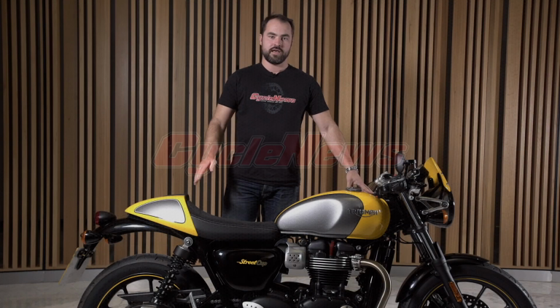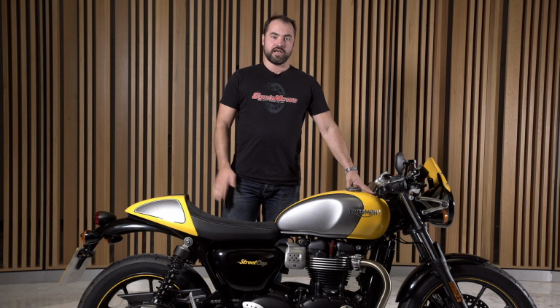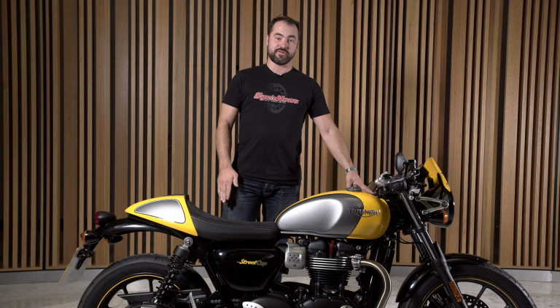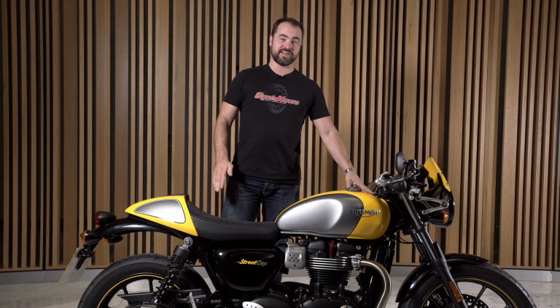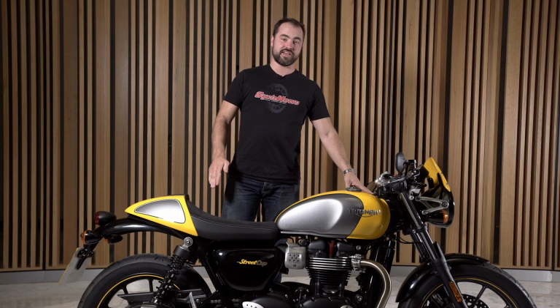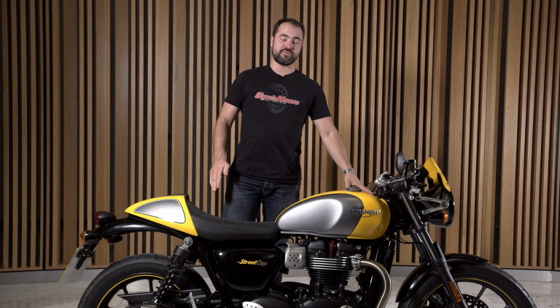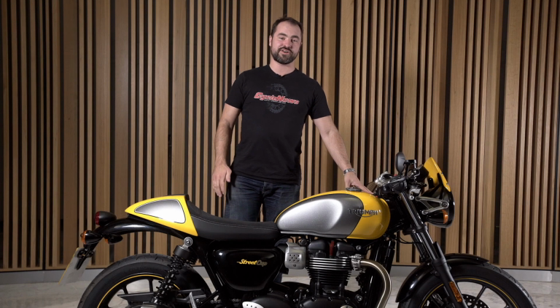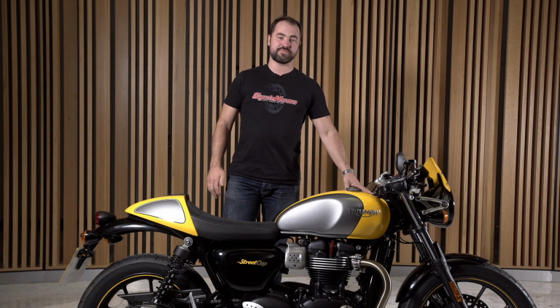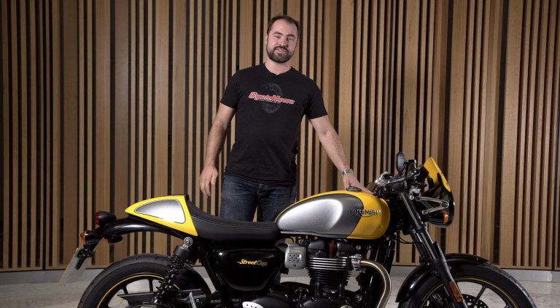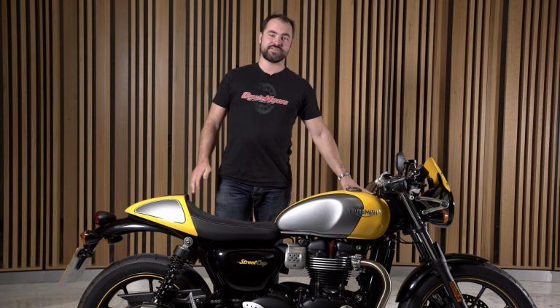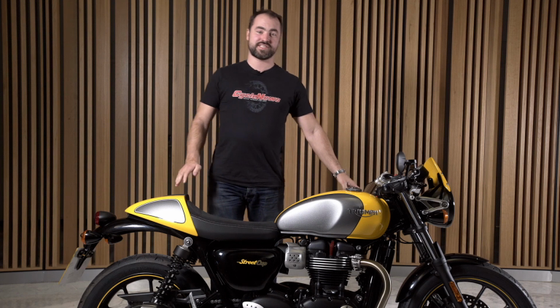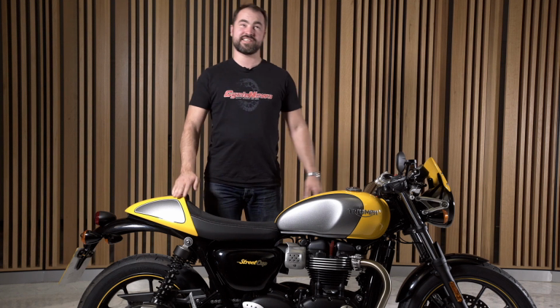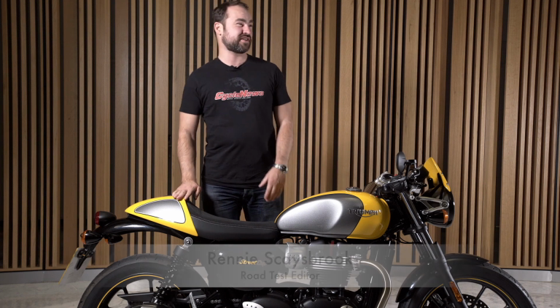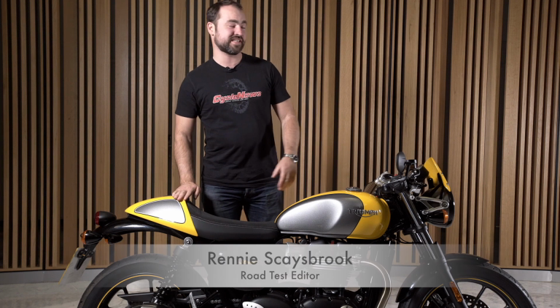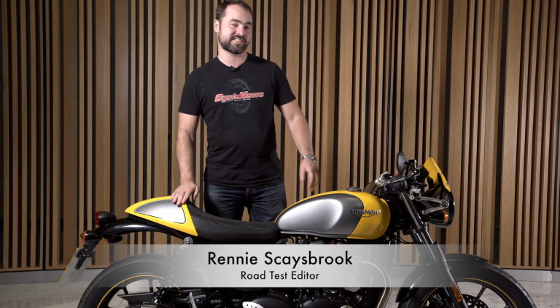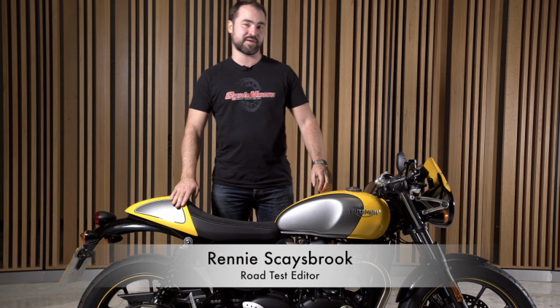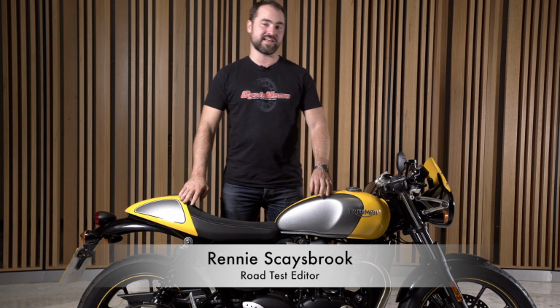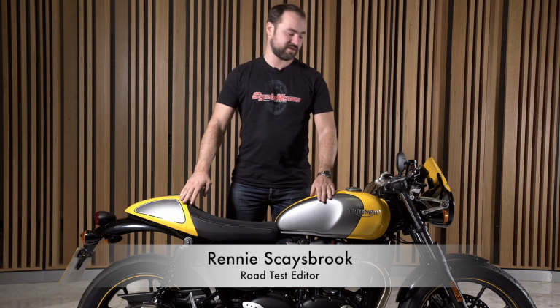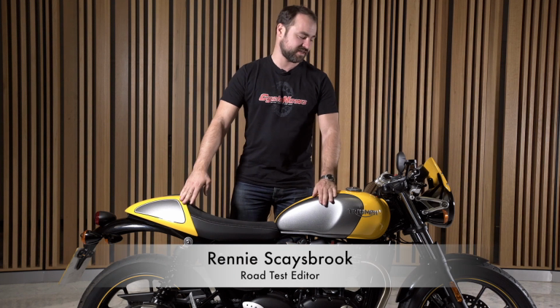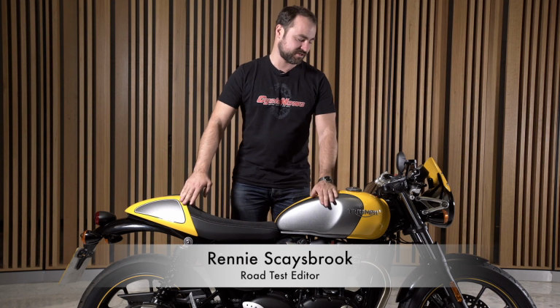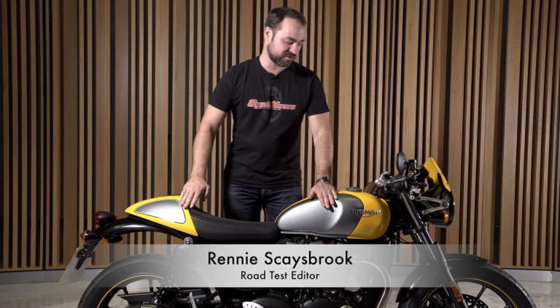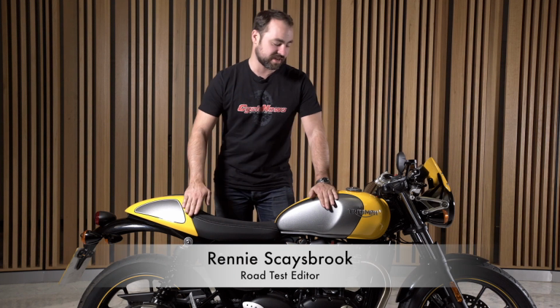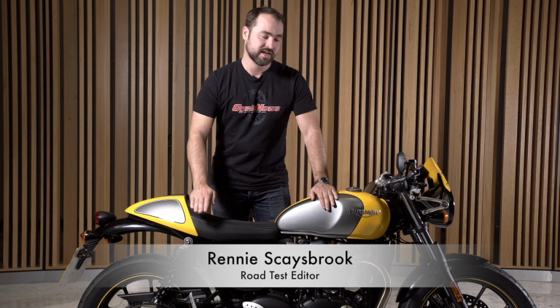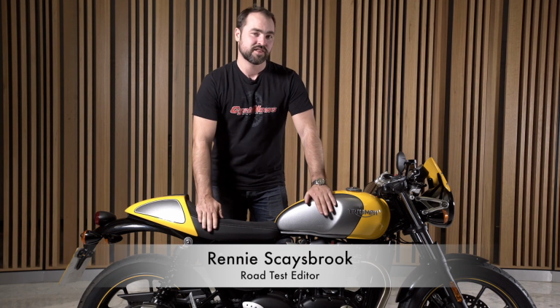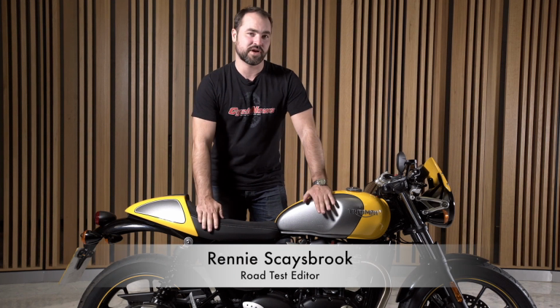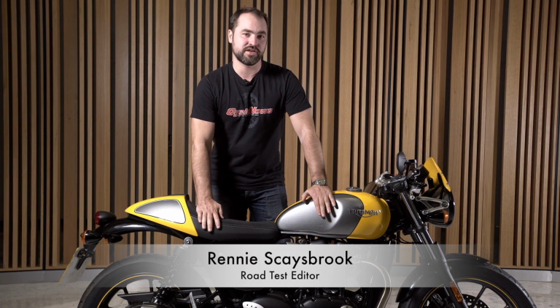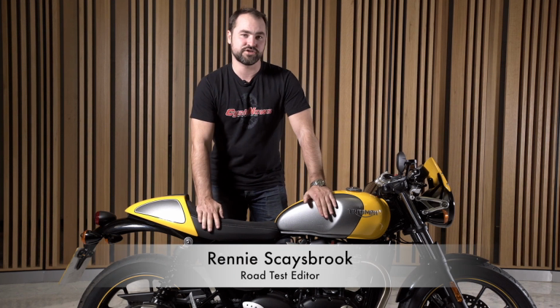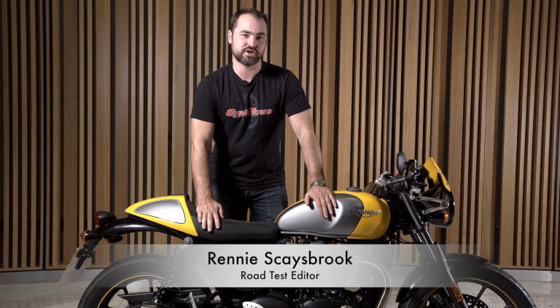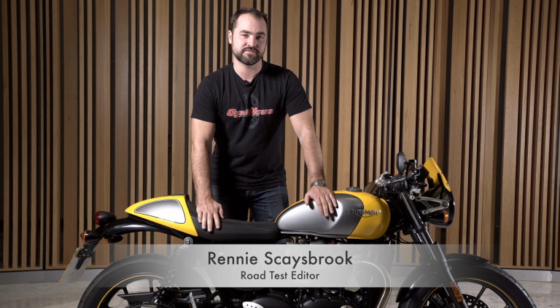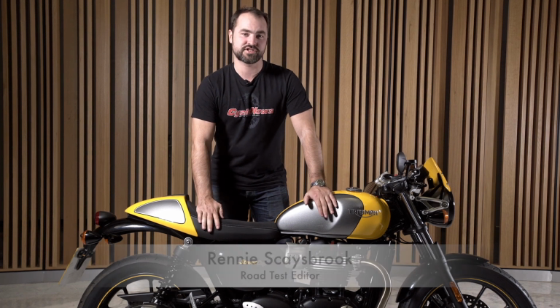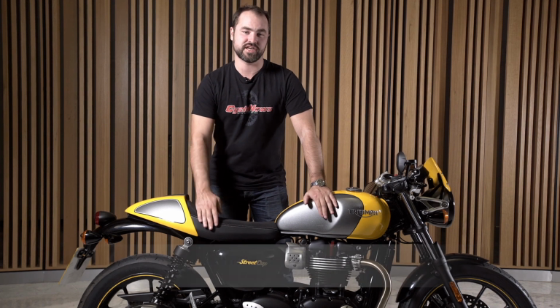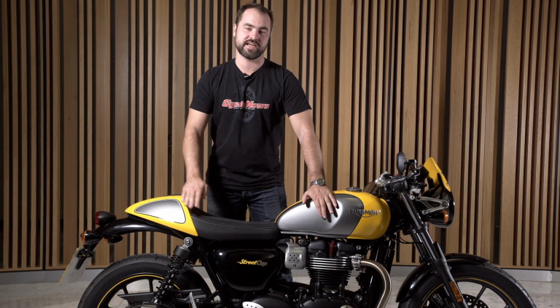Hey everyone, and welcome to sunny Seville in Spain. We're here to ride the brand new Triumph Street Cup.